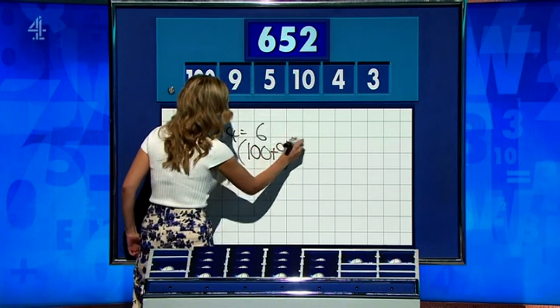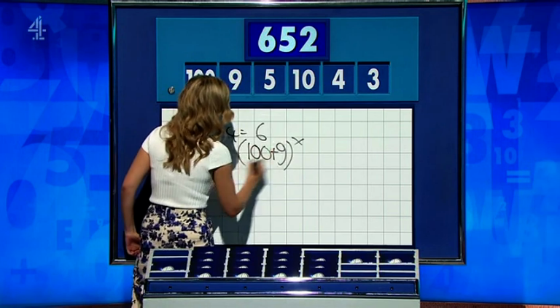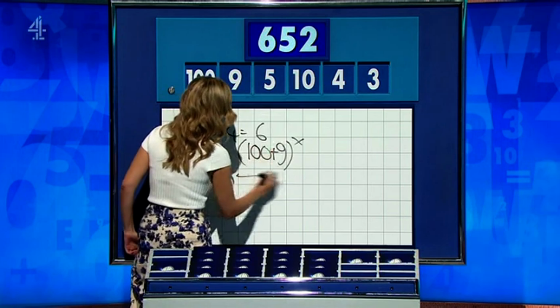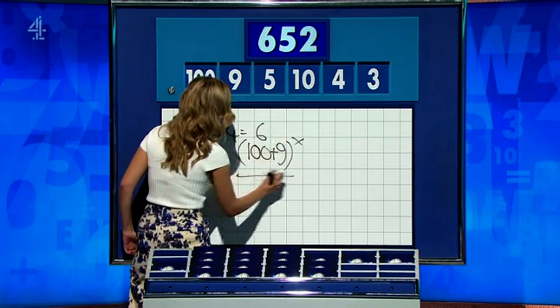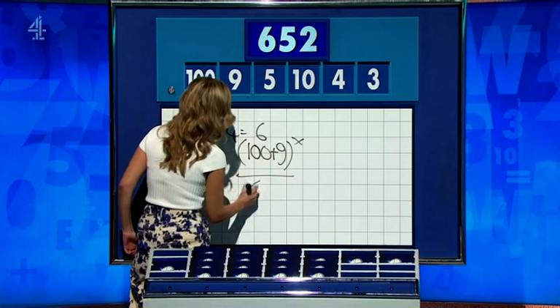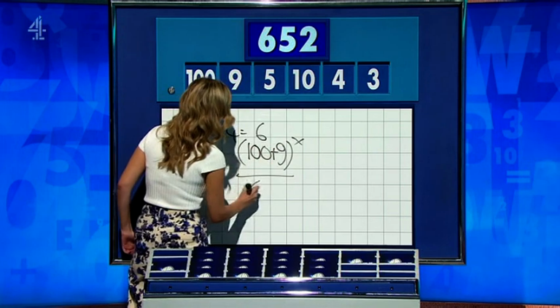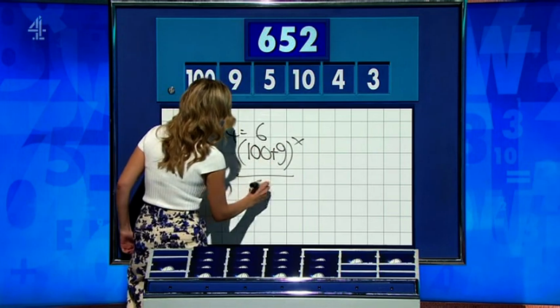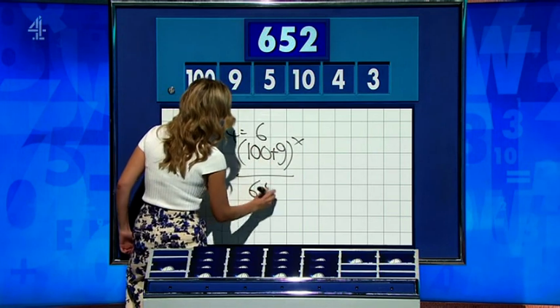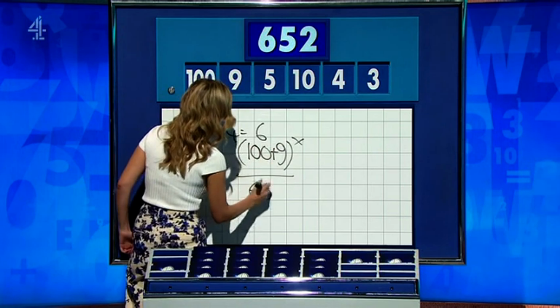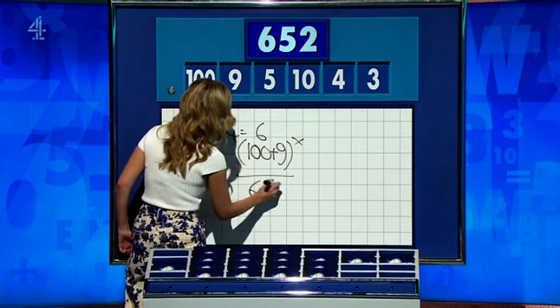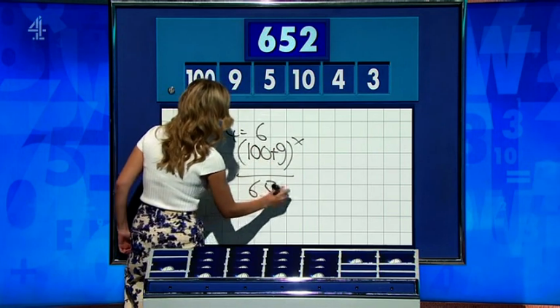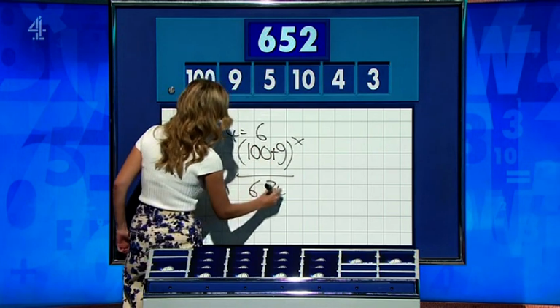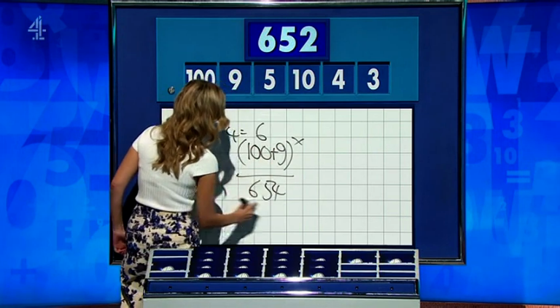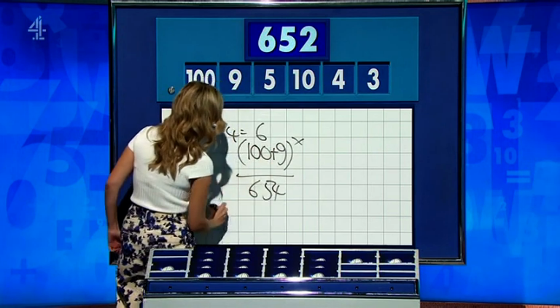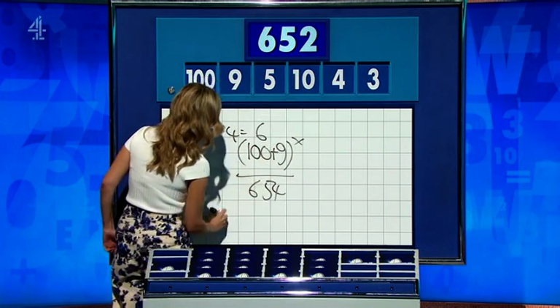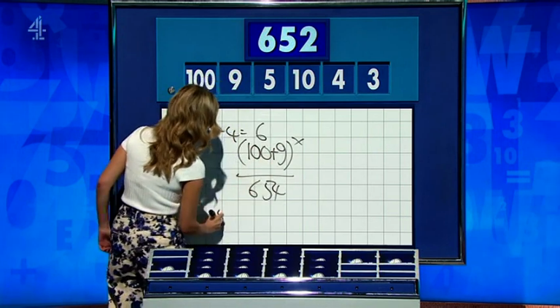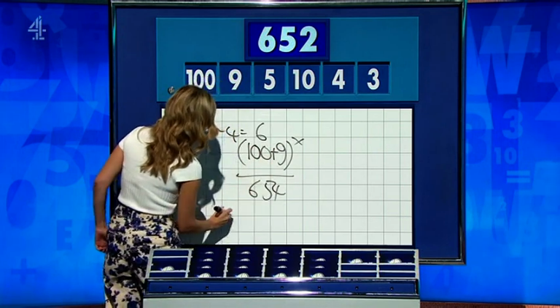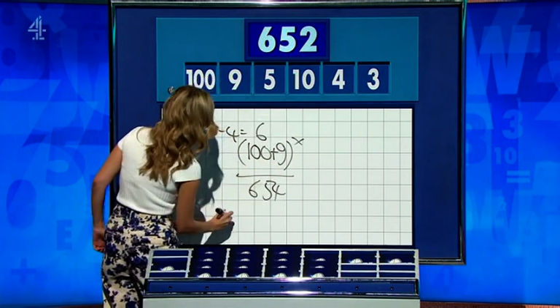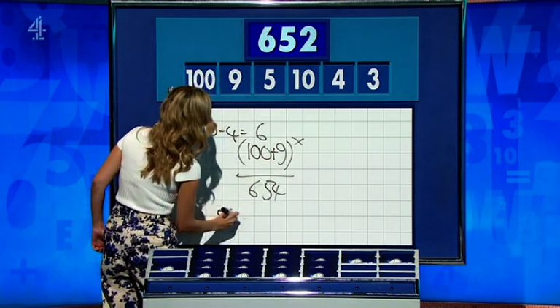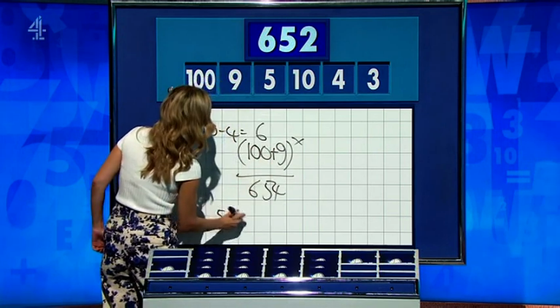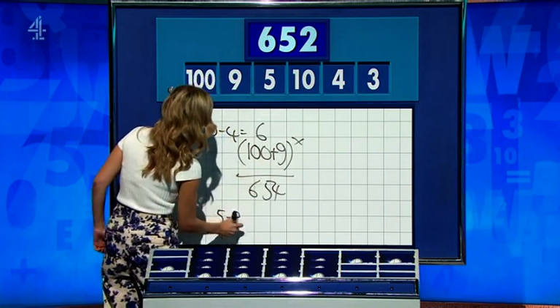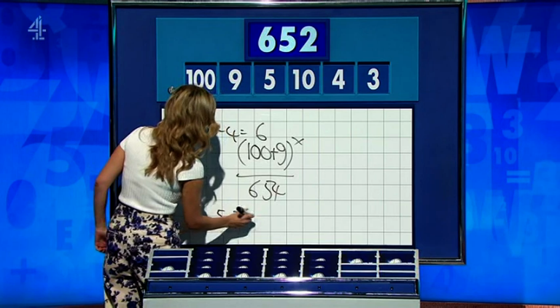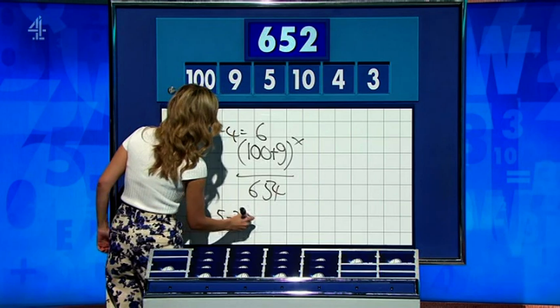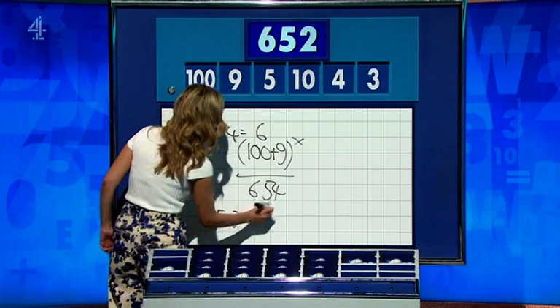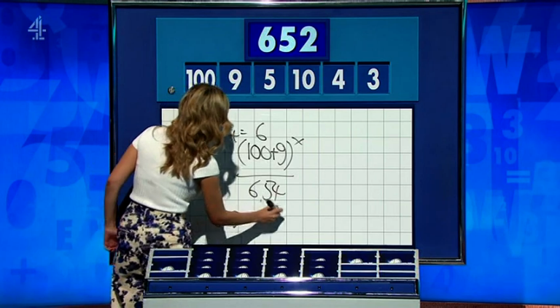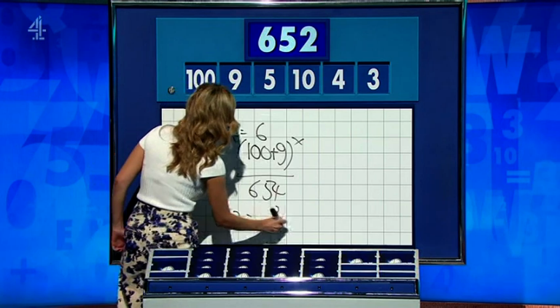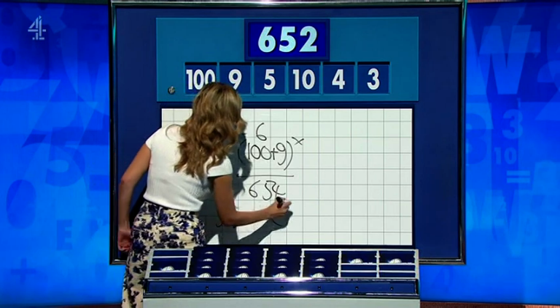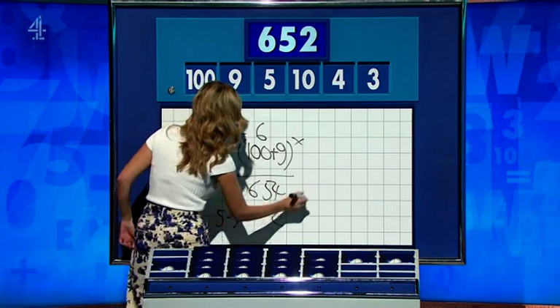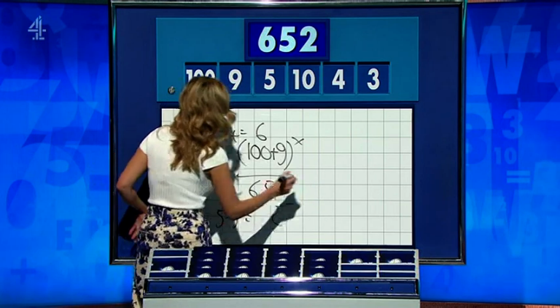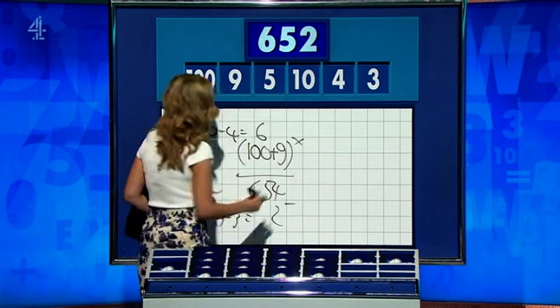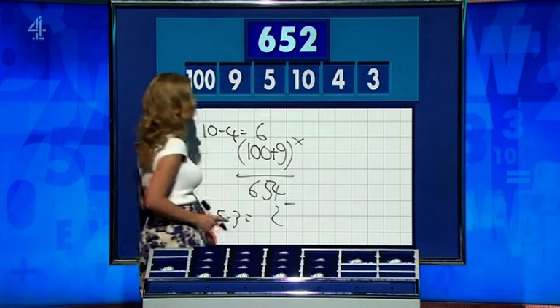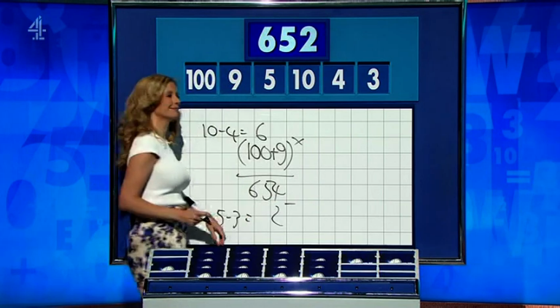Vowel, please, Rachel. All together — six, five, four. And then you've got a five and a three left over. You do indeed. Well done. Six, five, two. Fantastic.